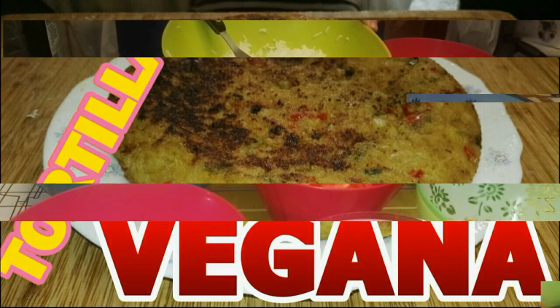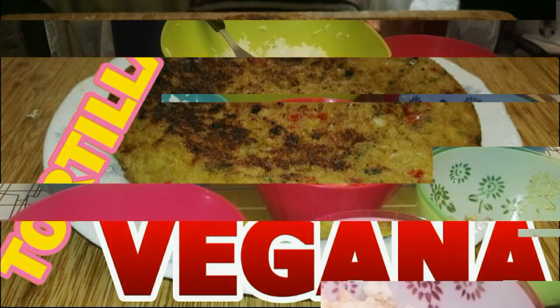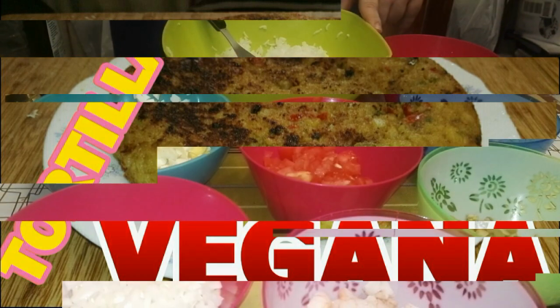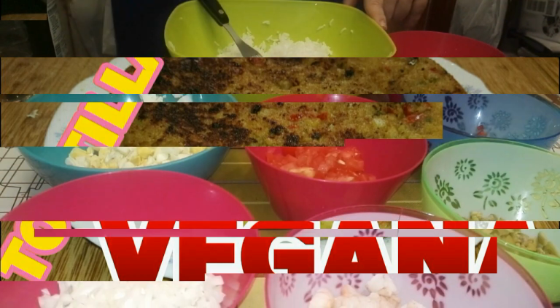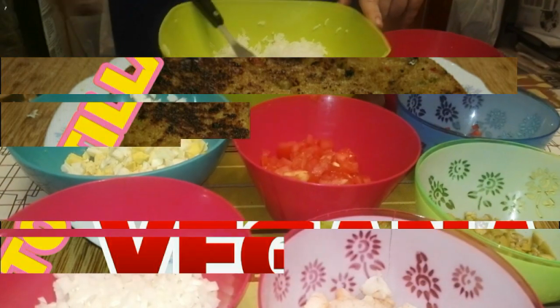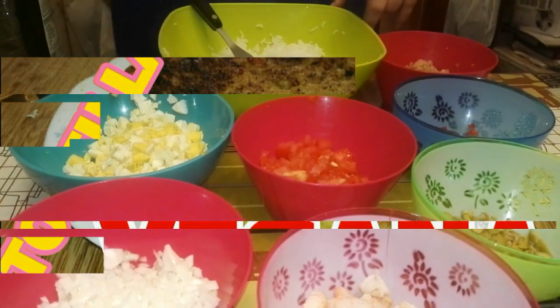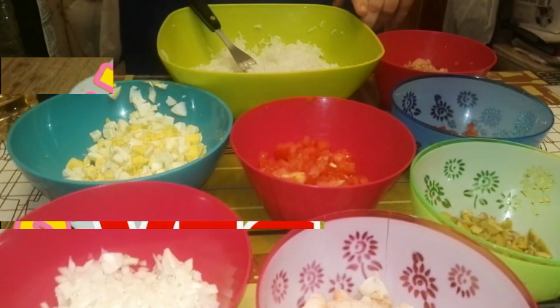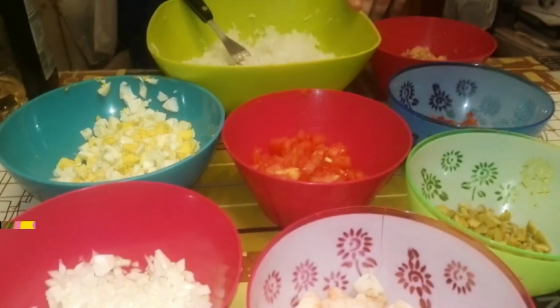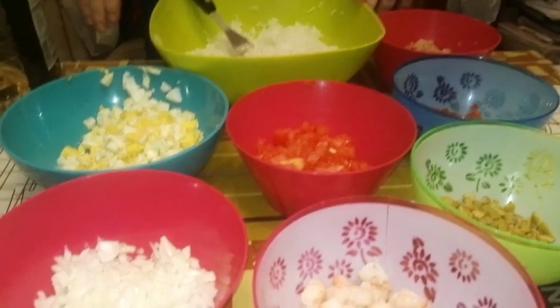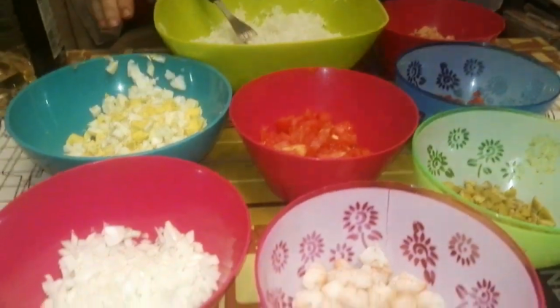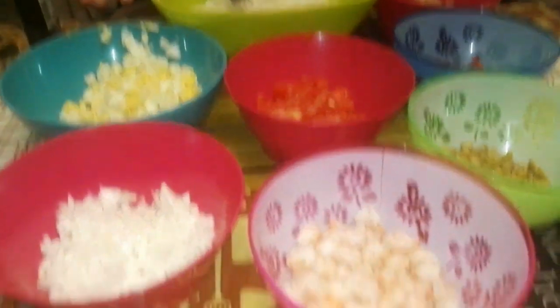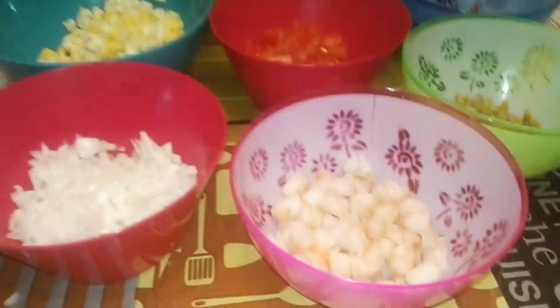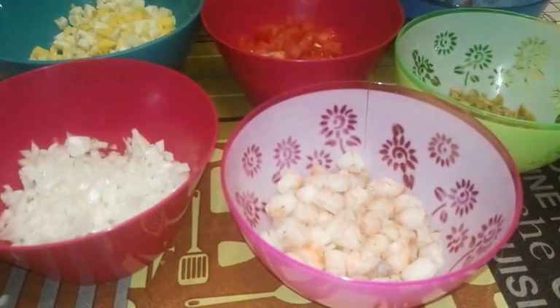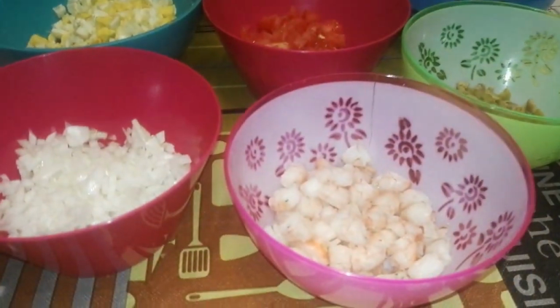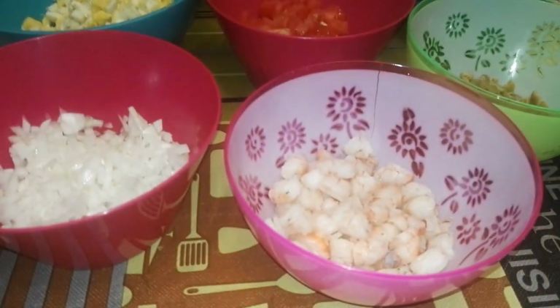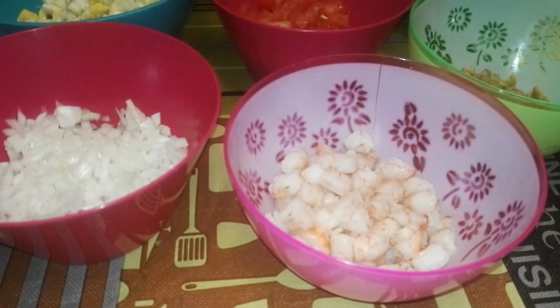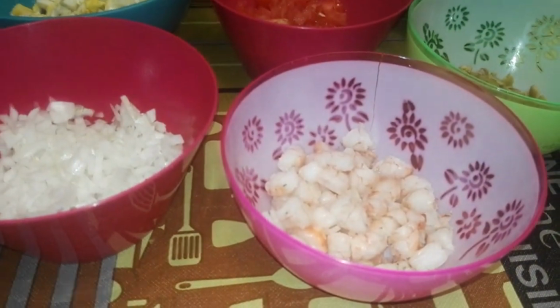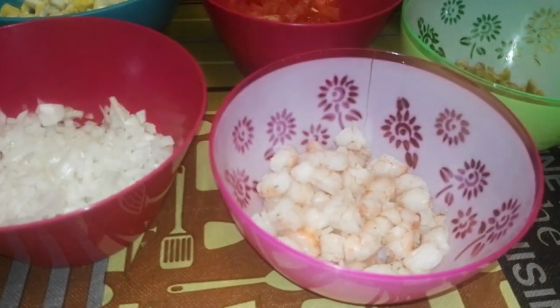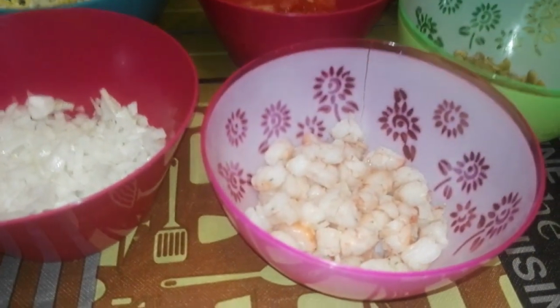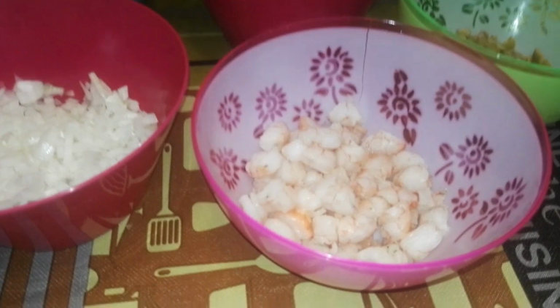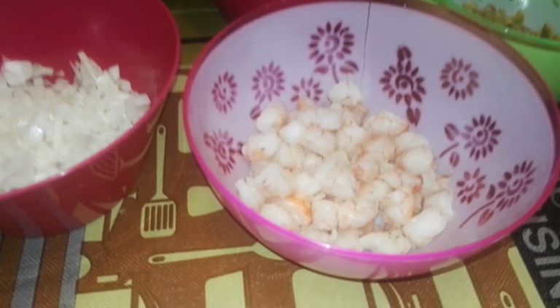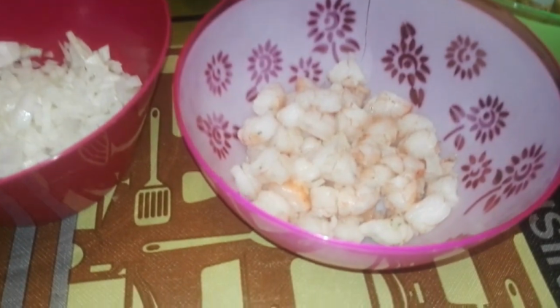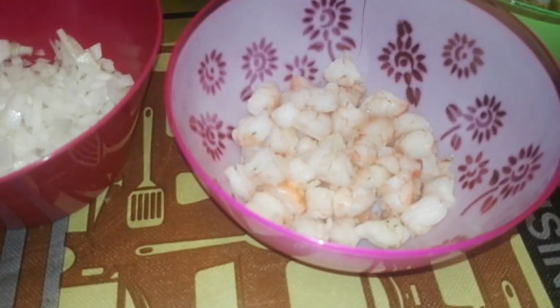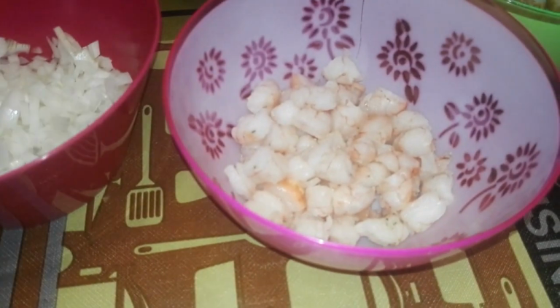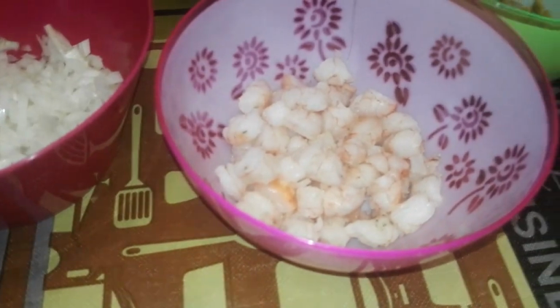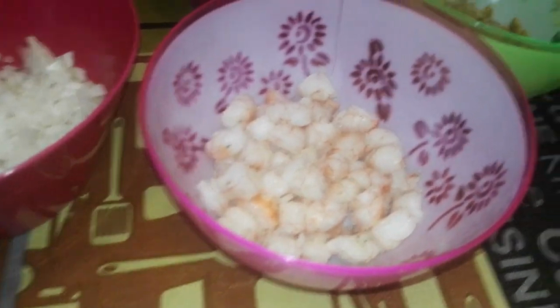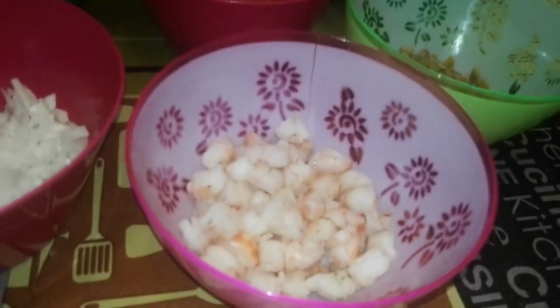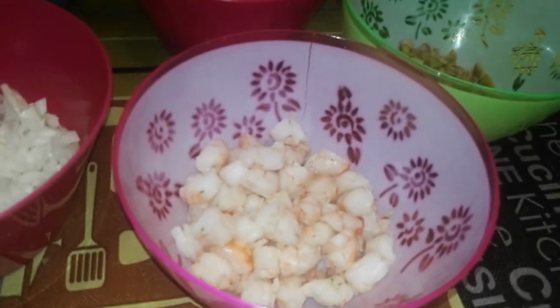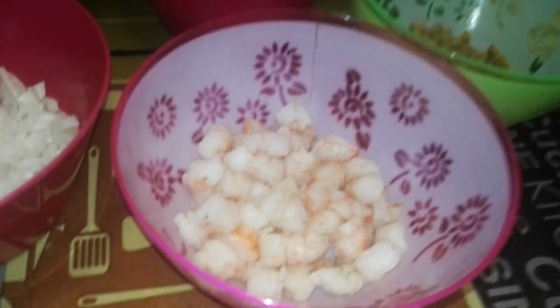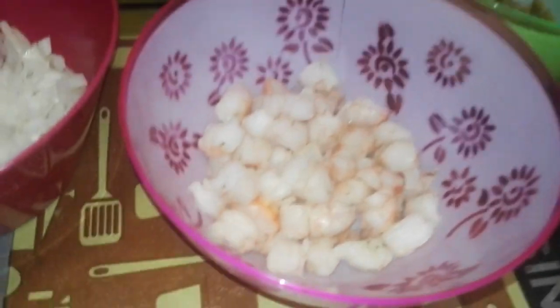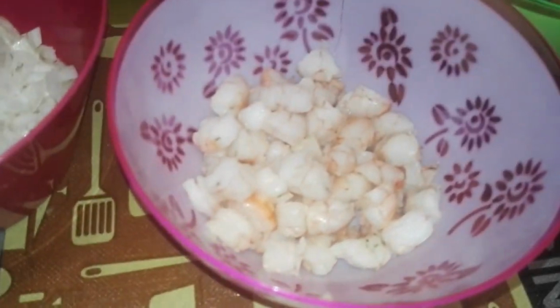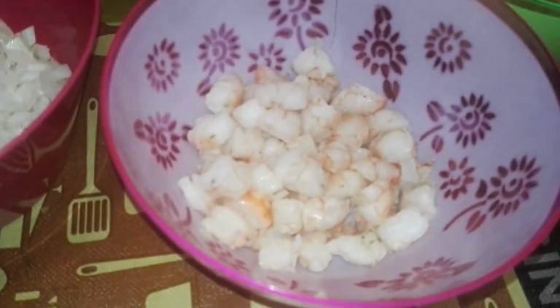¡Hola, rinconeros! Yo soy Raj. Yo soy Yika. ¿Y estamos en...? La gamba, las y yo, ¡cocinando! En el rincón de Yika y Rob.